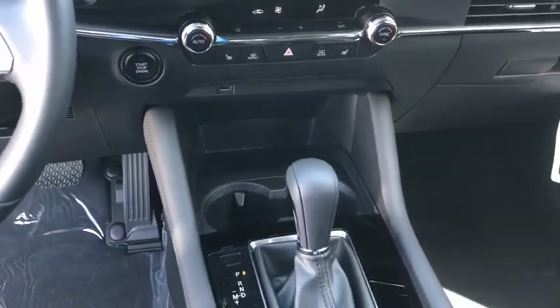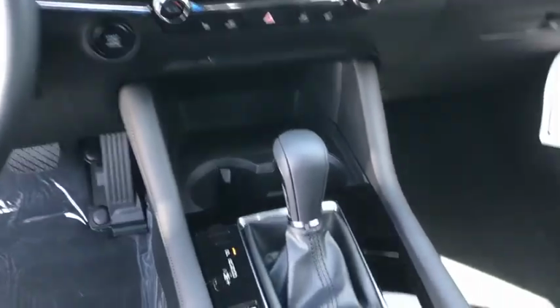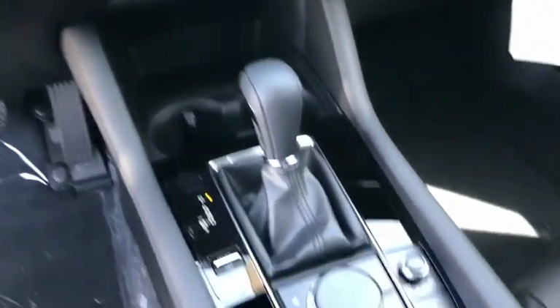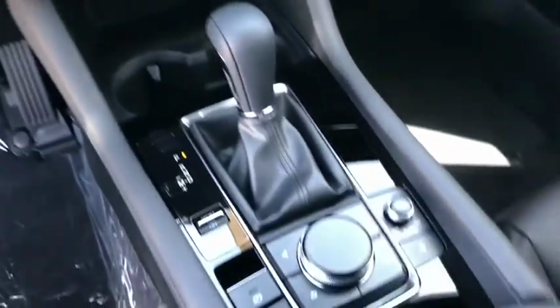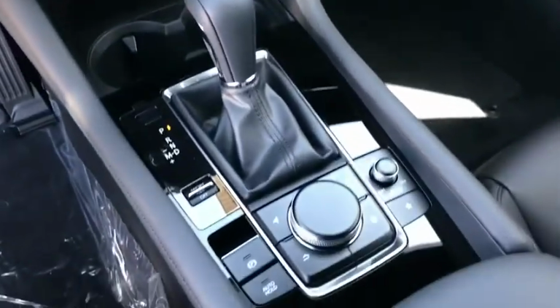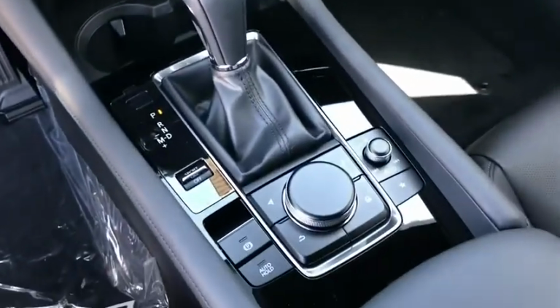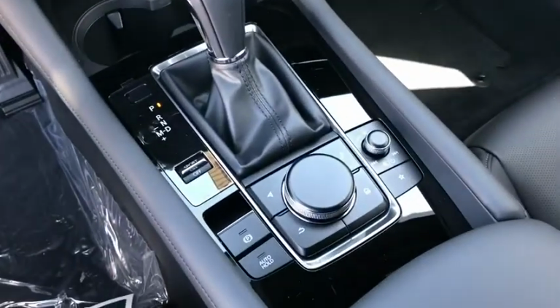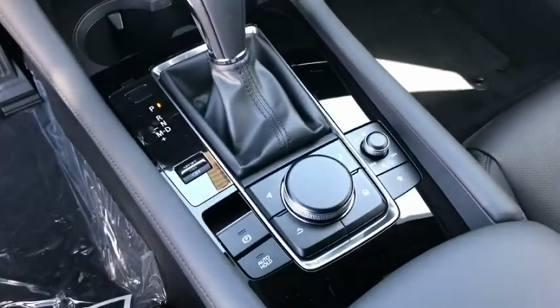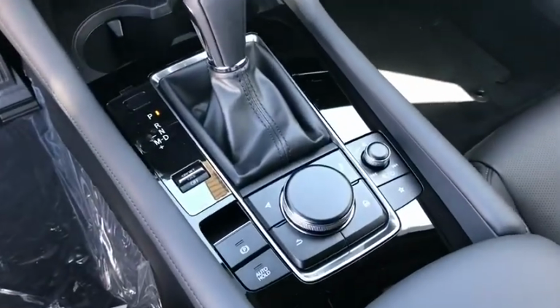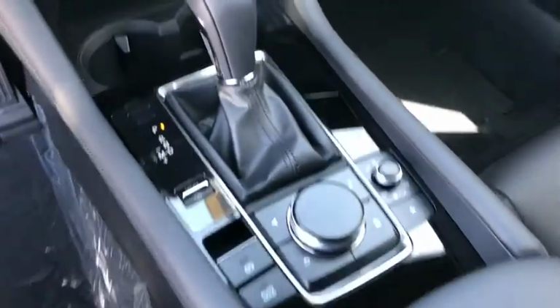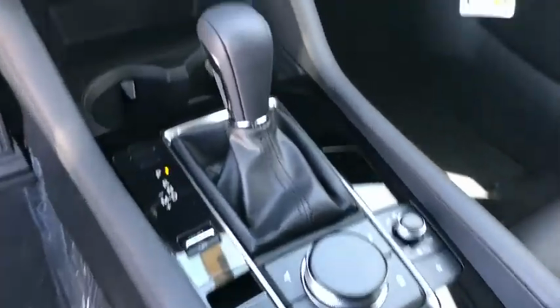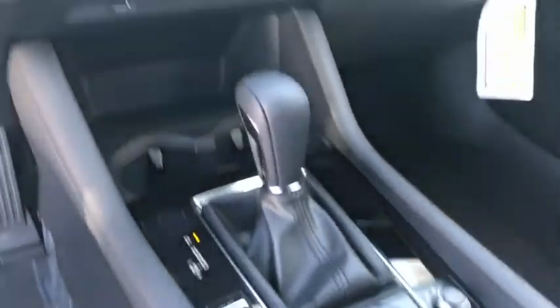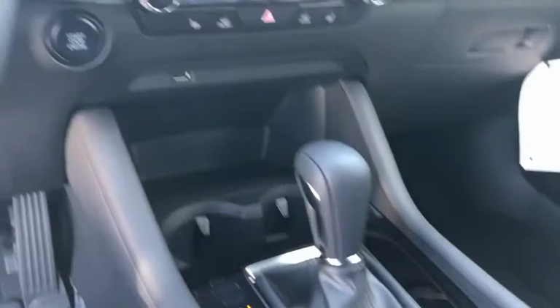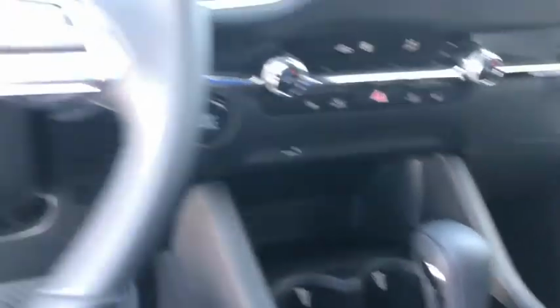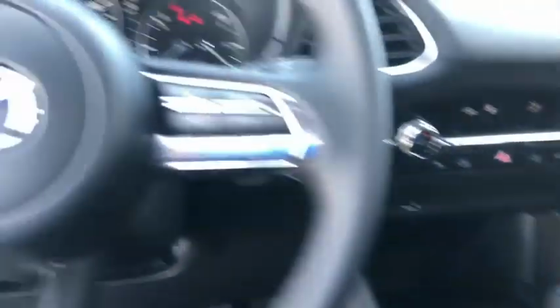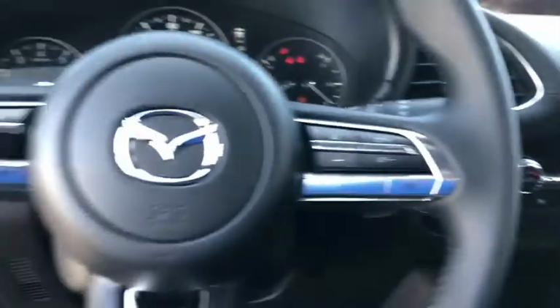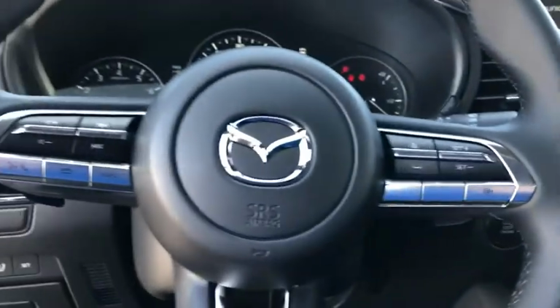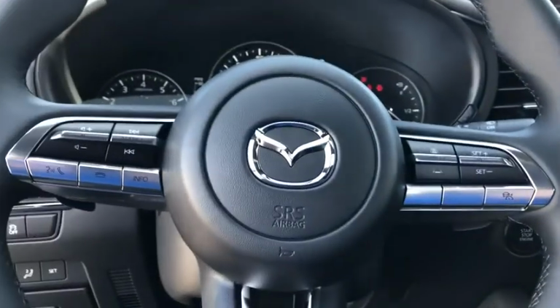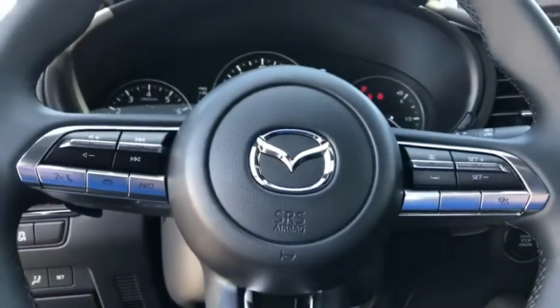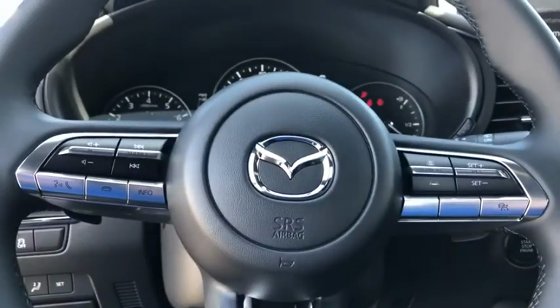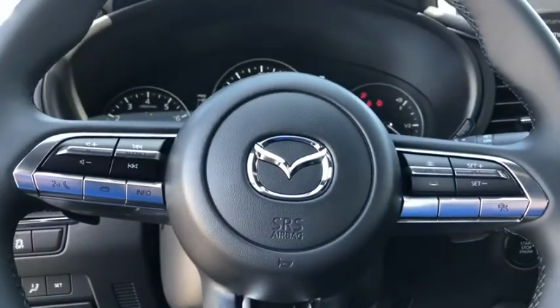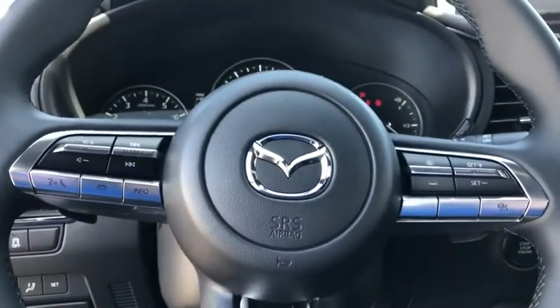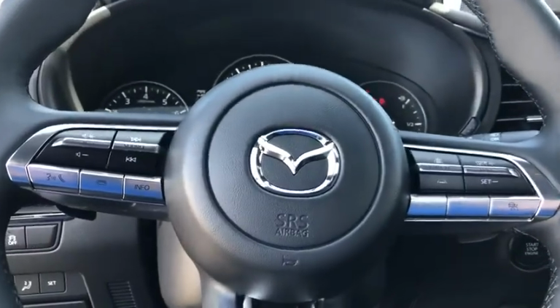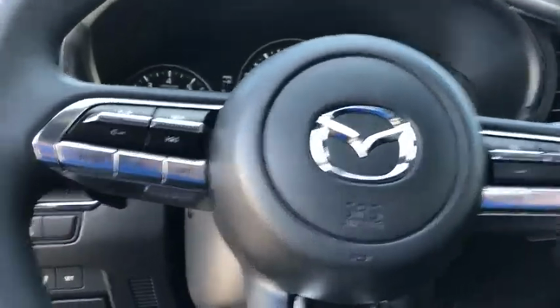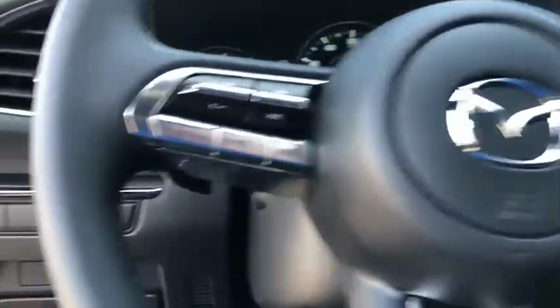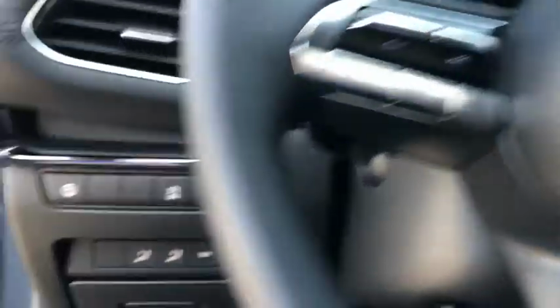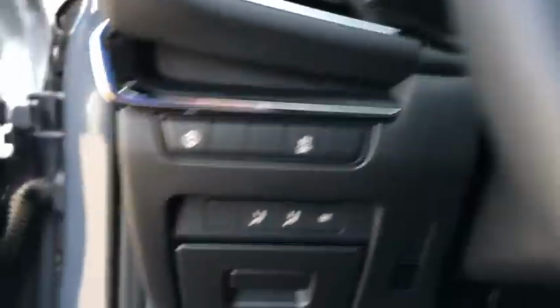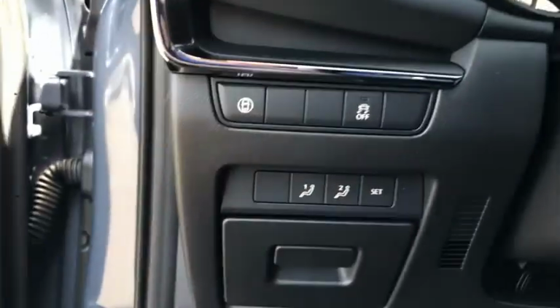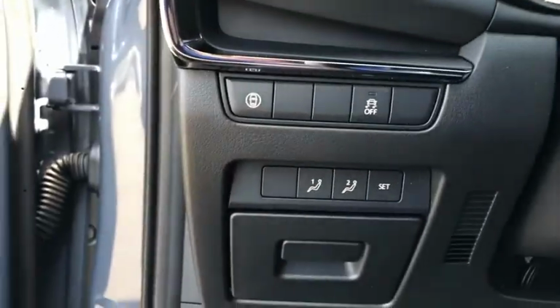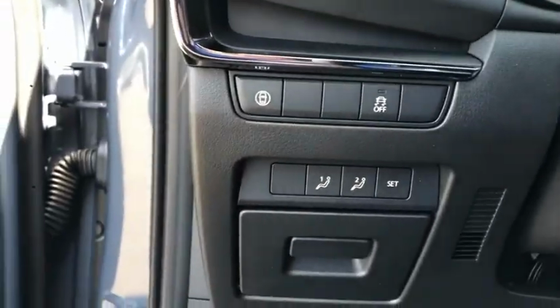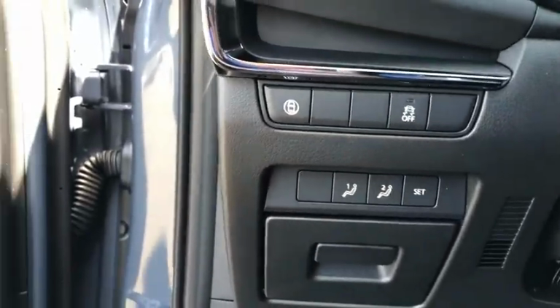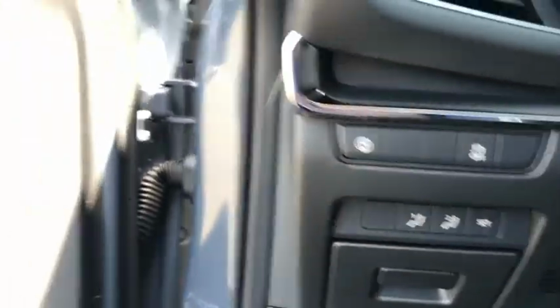Panic alarm, remote keyless entry, tachometer, power moonroof, driver vanity mirror, power driver's seat.